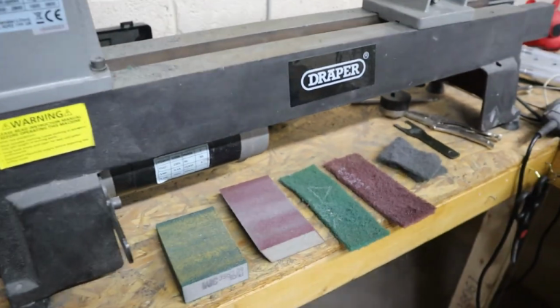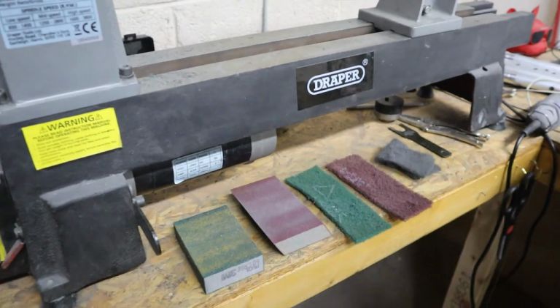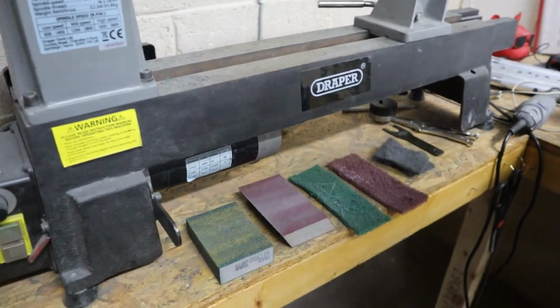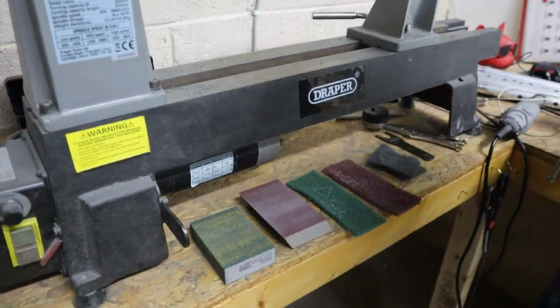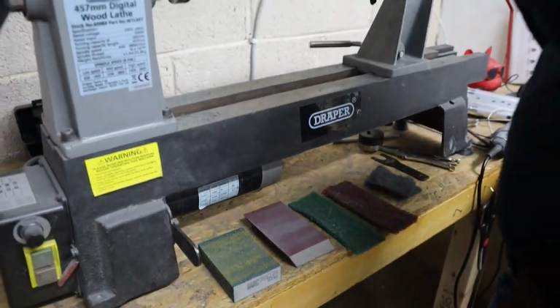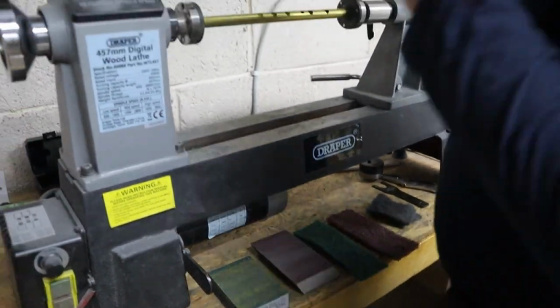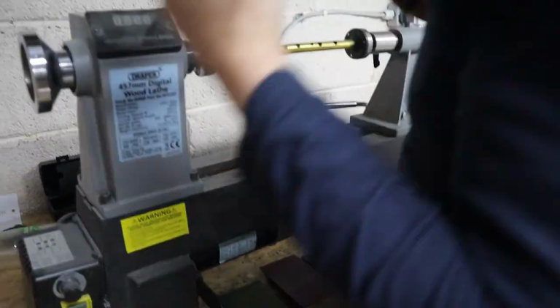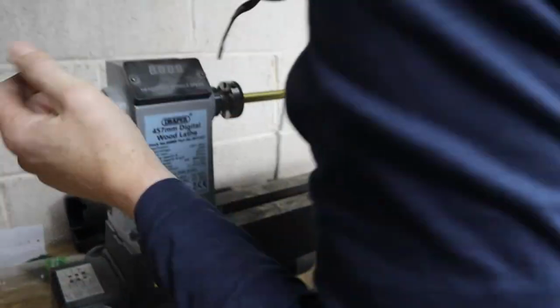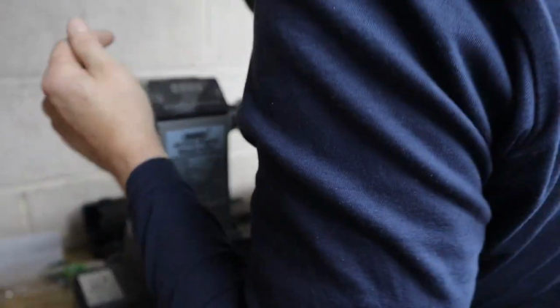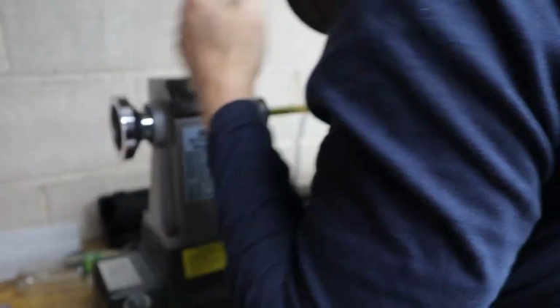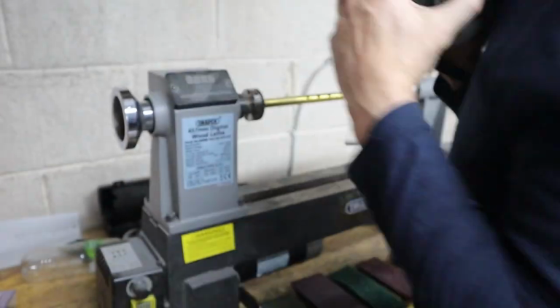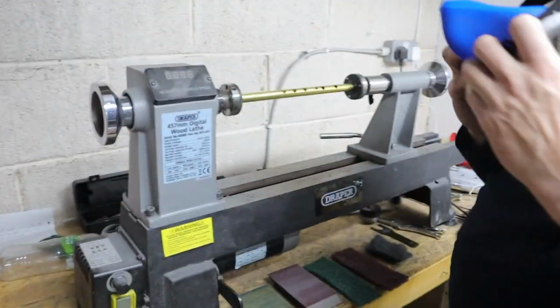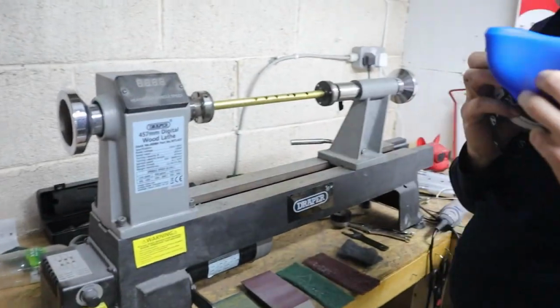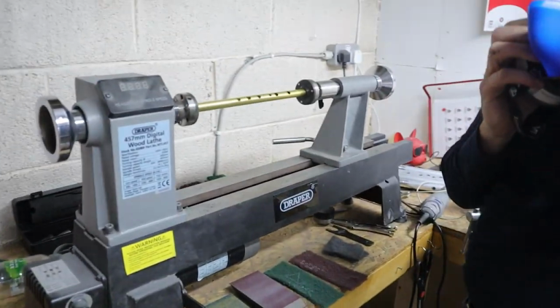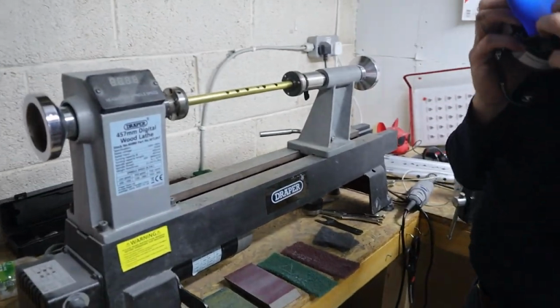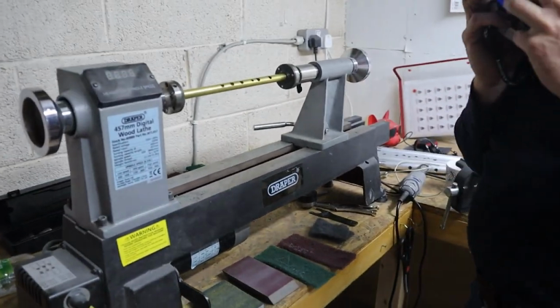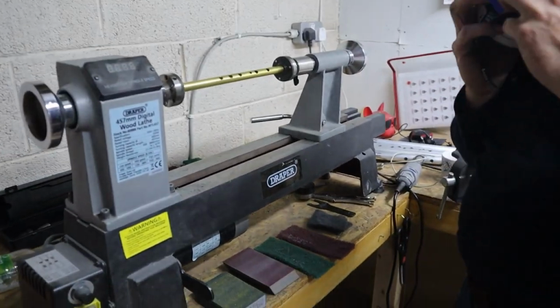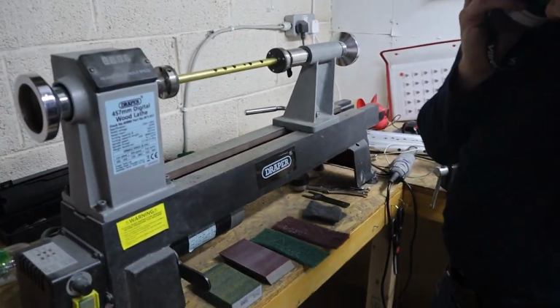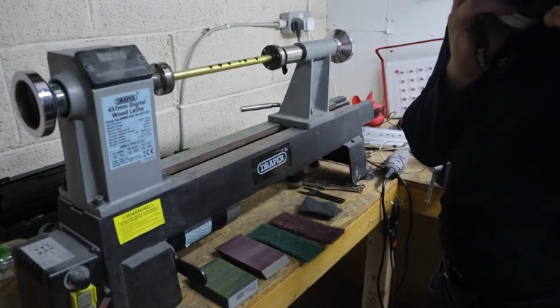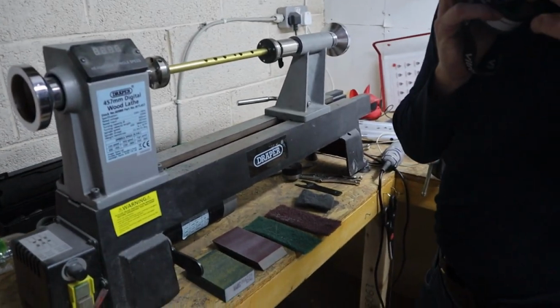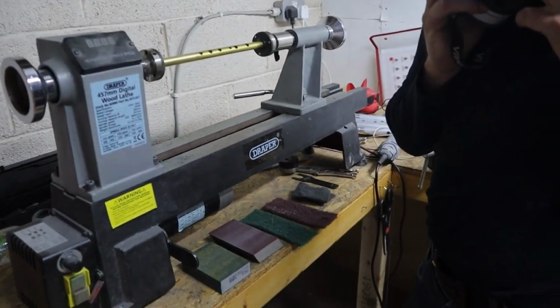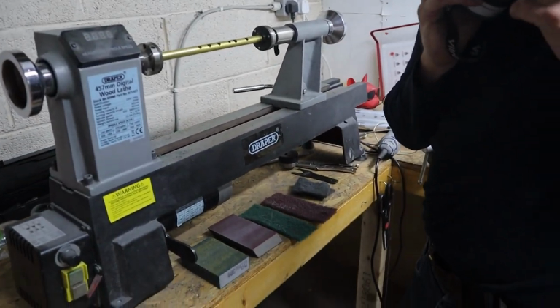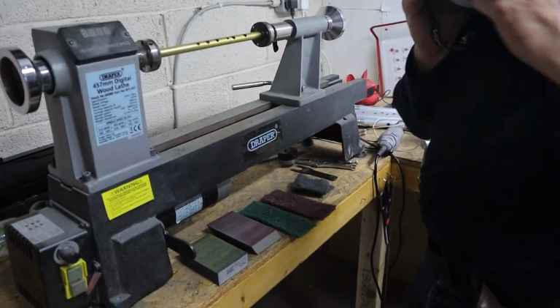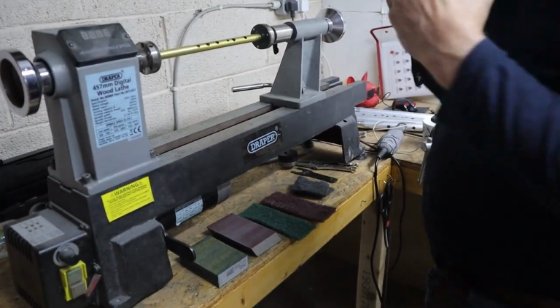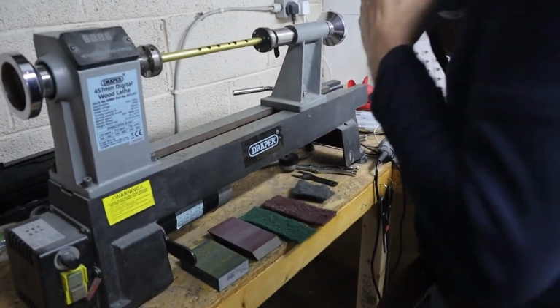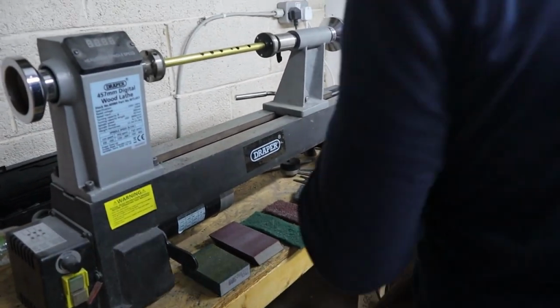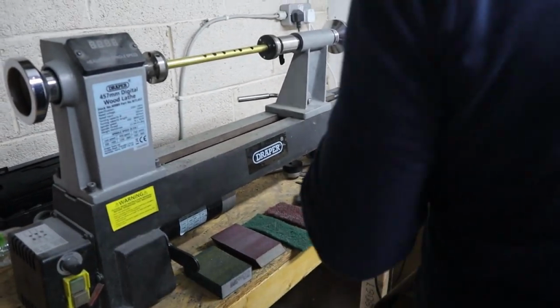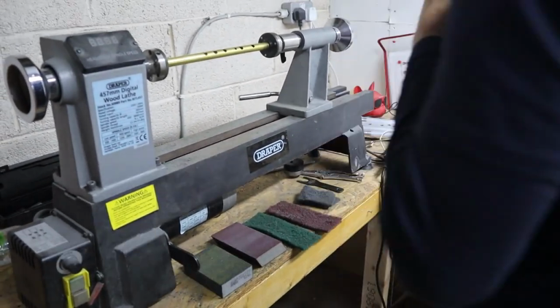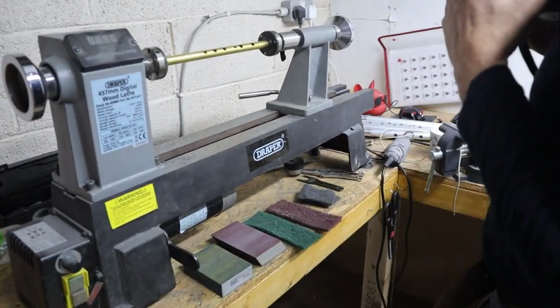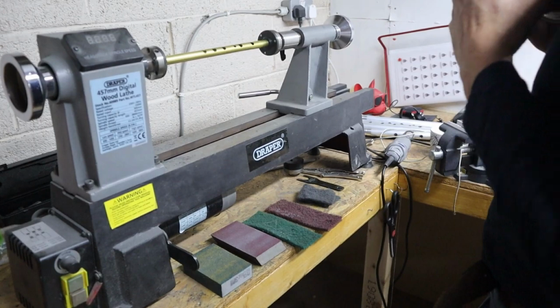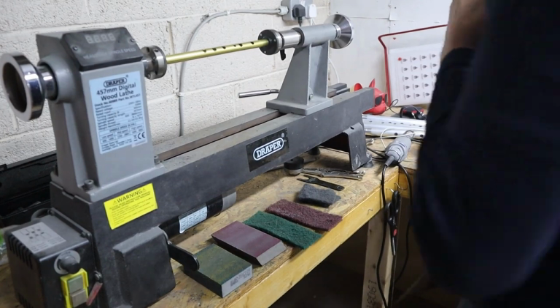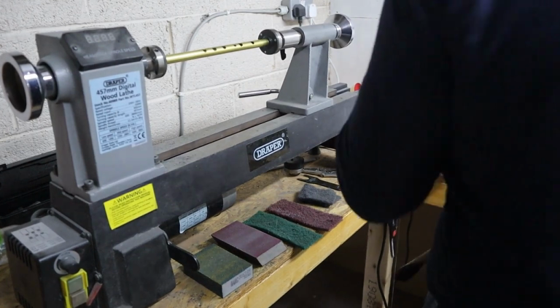All right, here we go — let's time this. I reckon we can do it in less than a minute, well, about a minute.